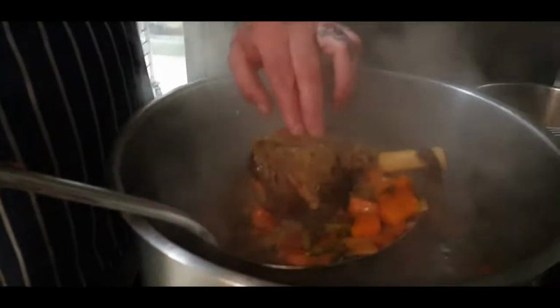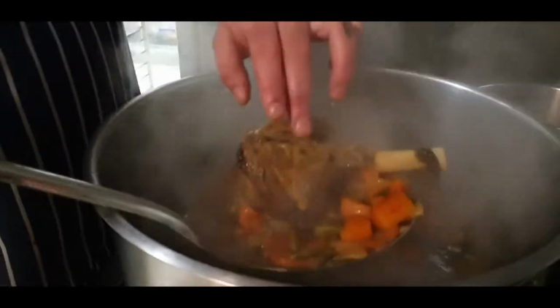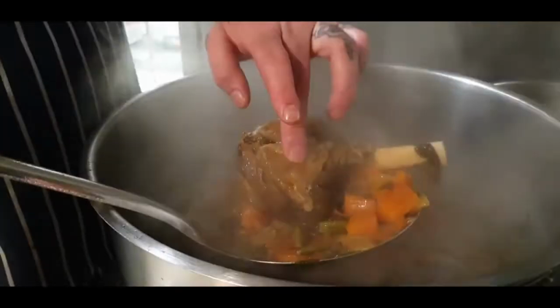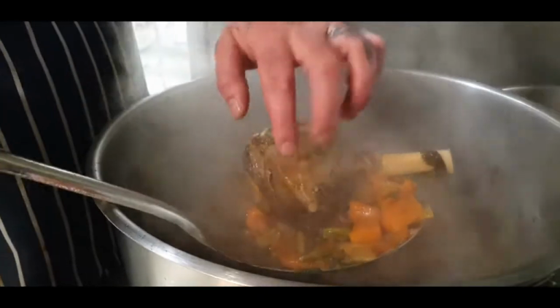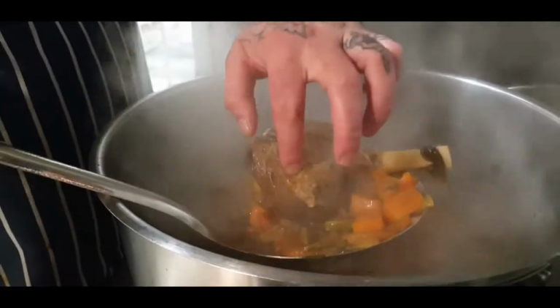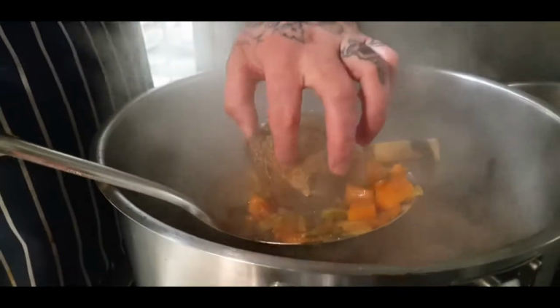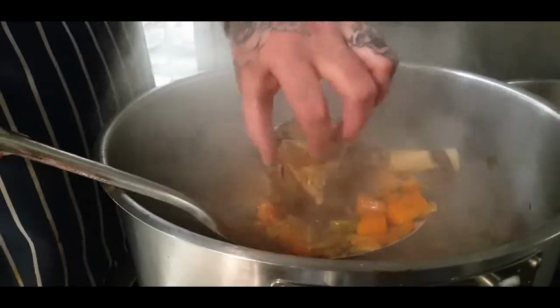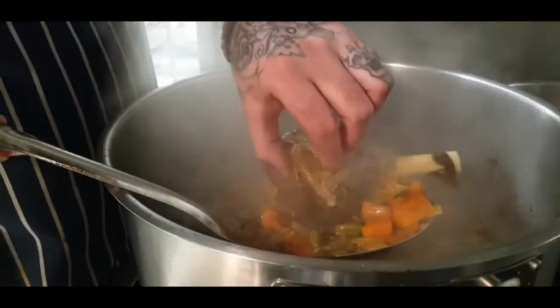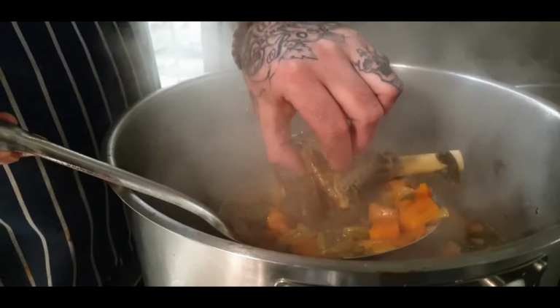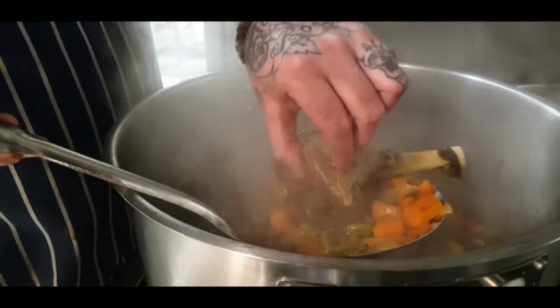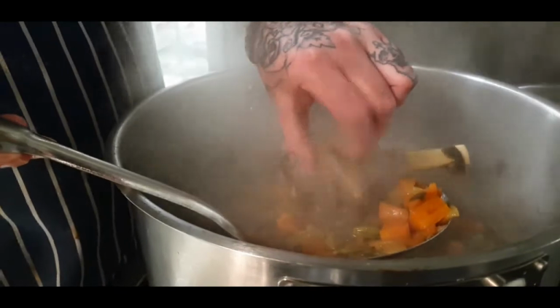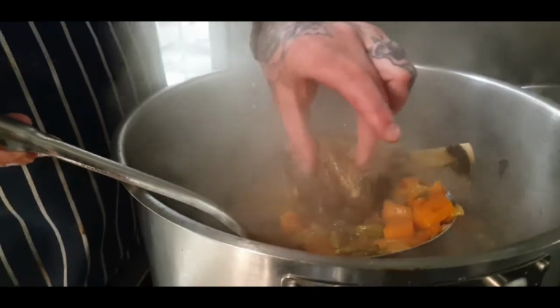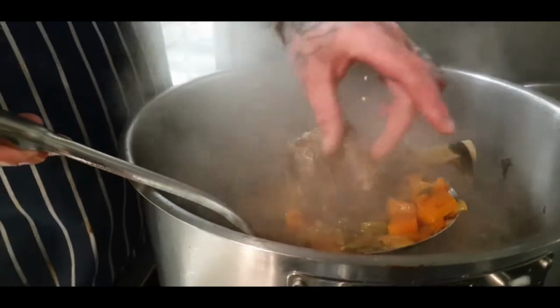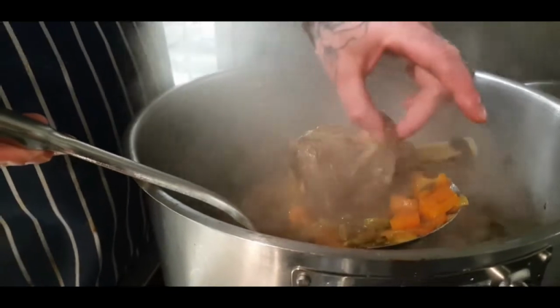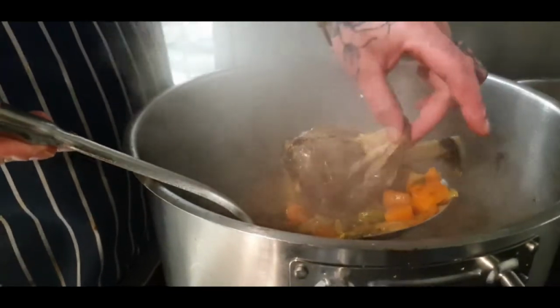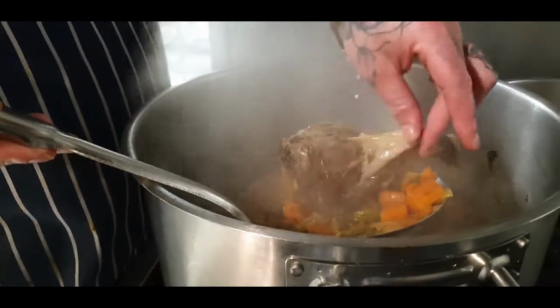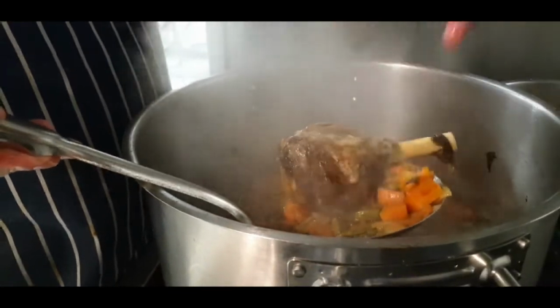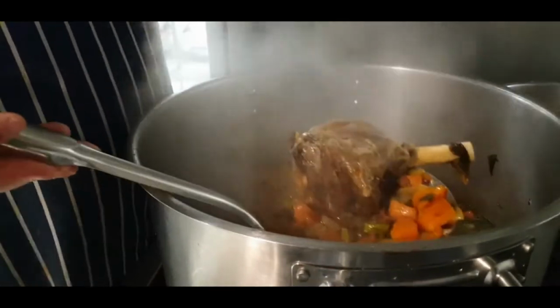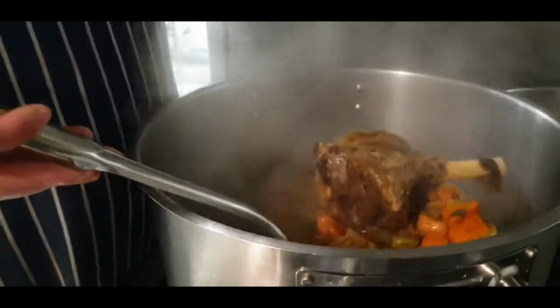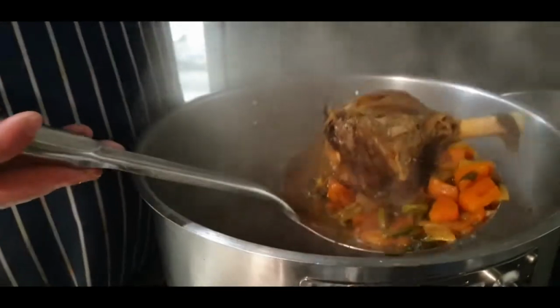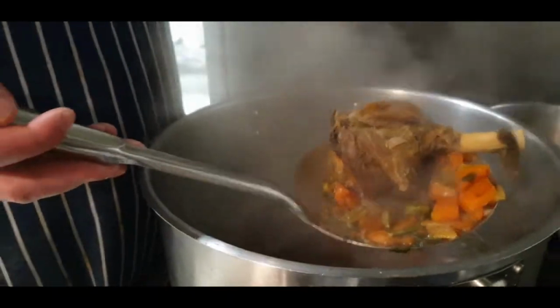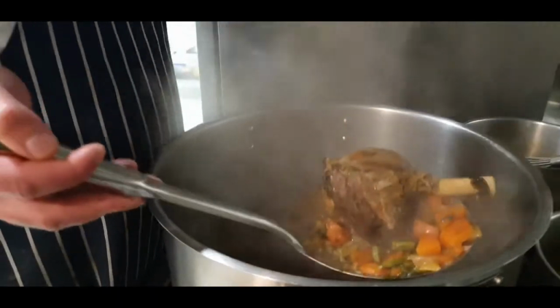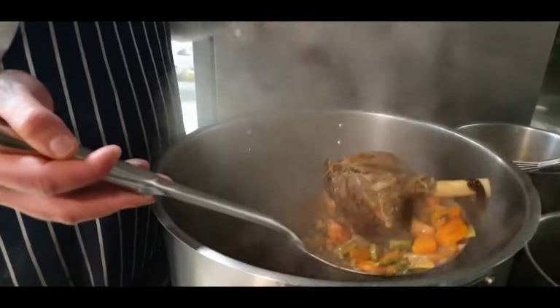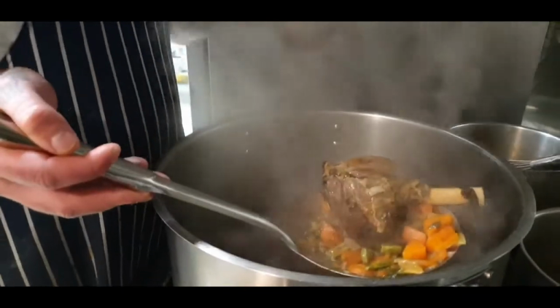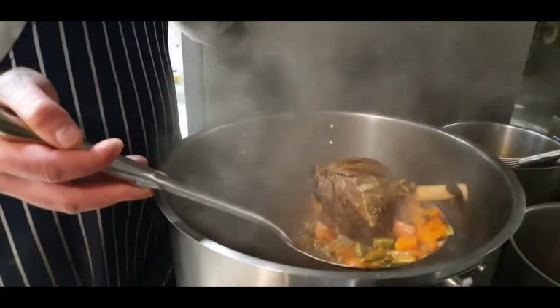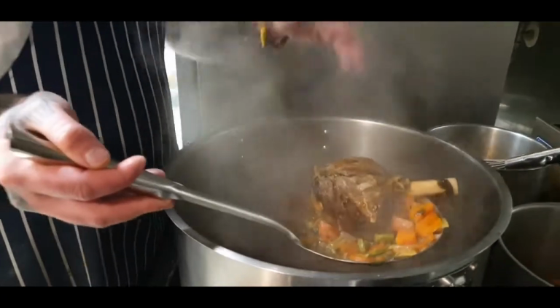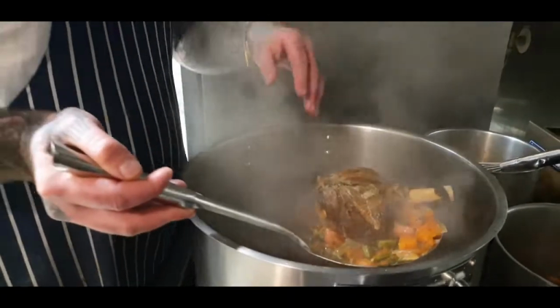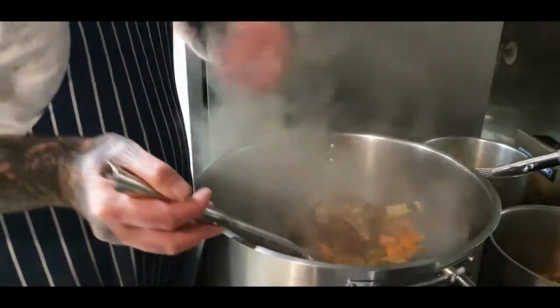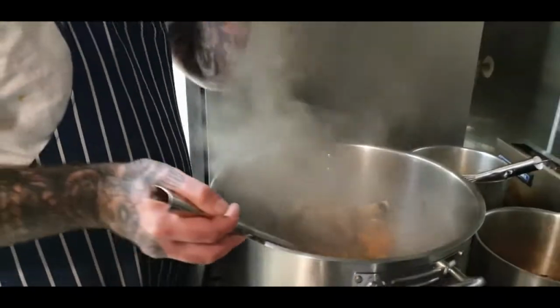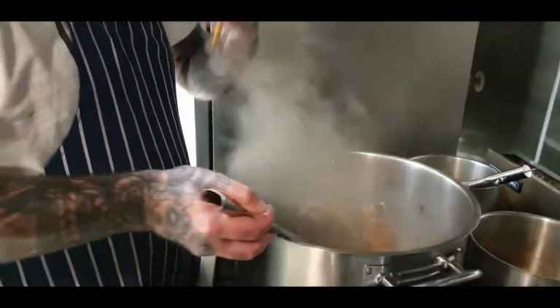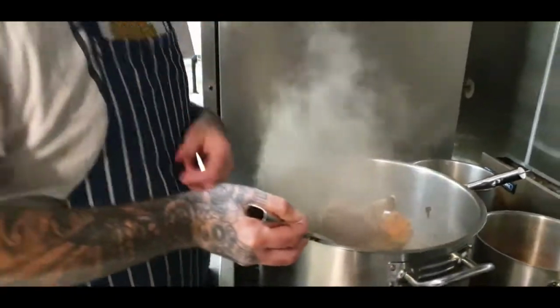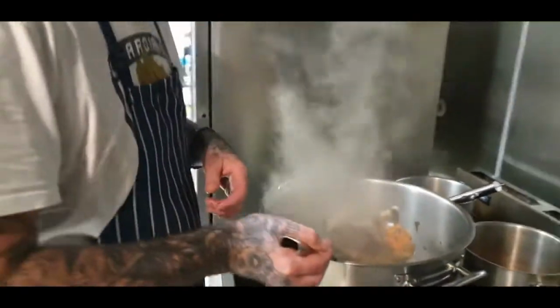Nice and soft as you're pinching it through, it's breaking apart — that's how you want it. Take them all out, chuck them in the chiller.